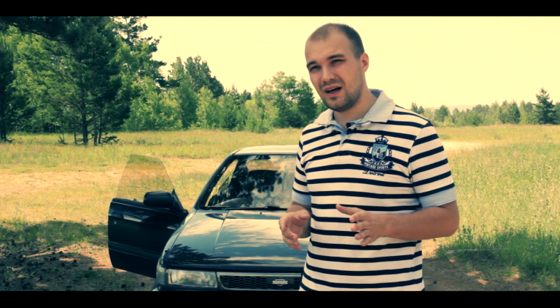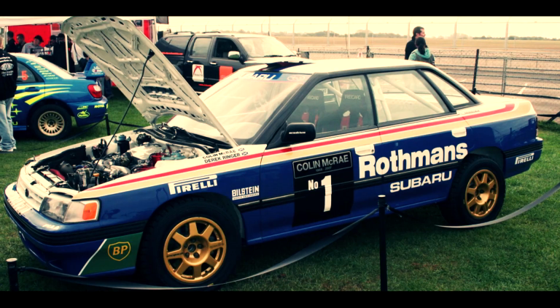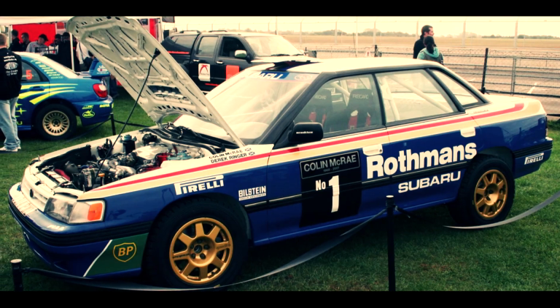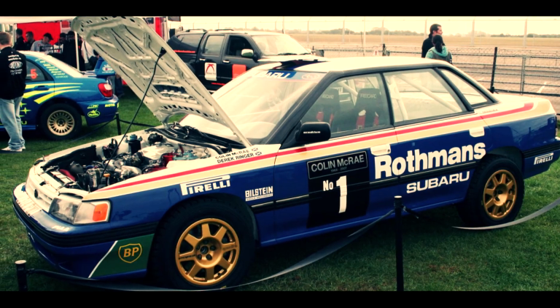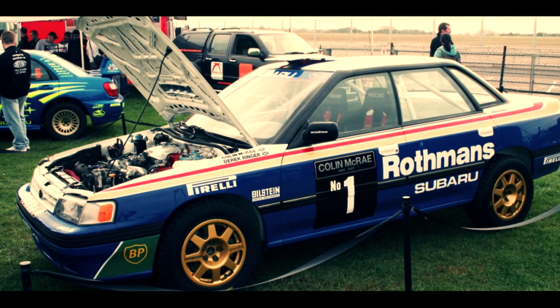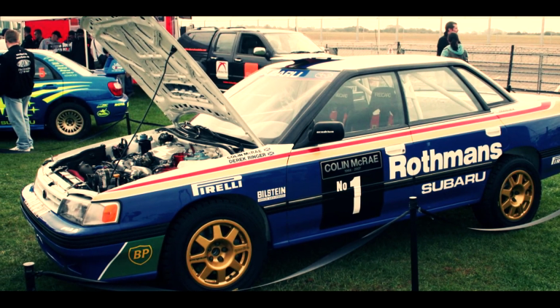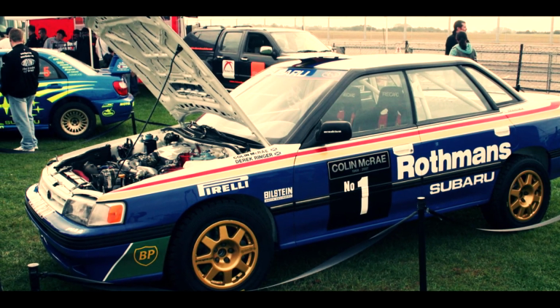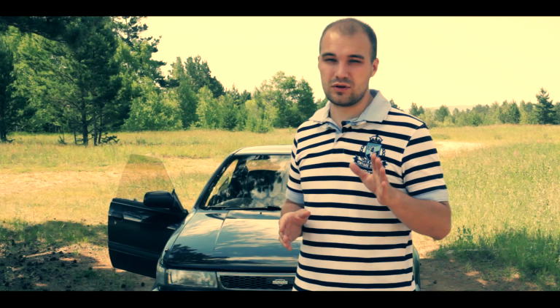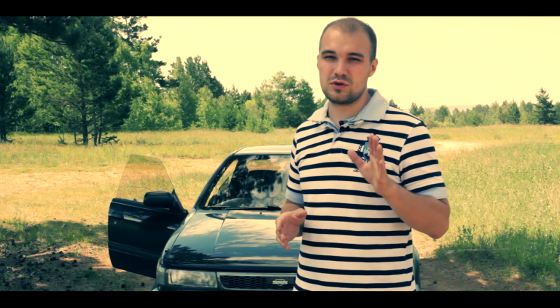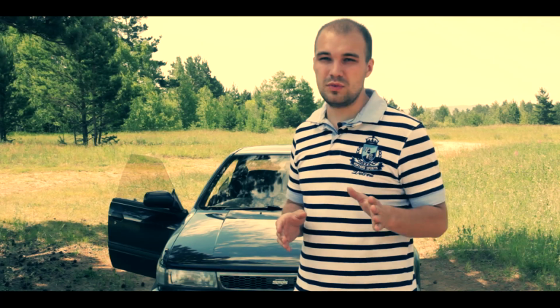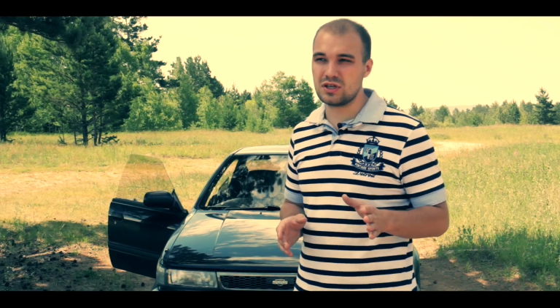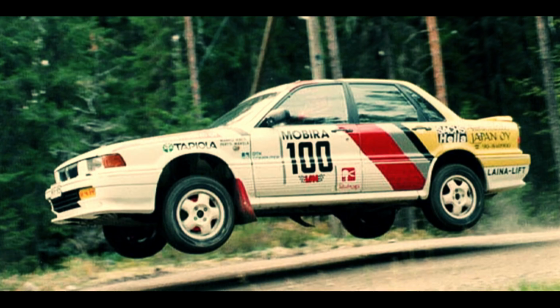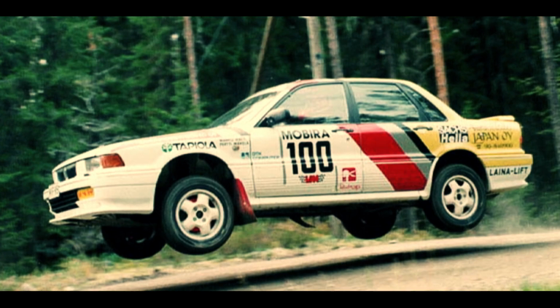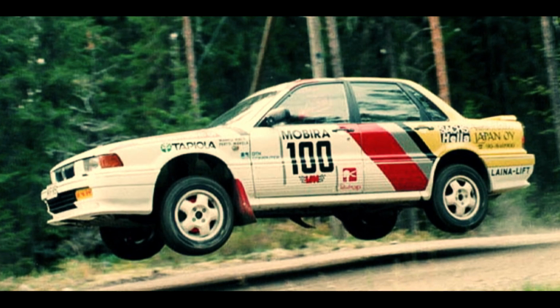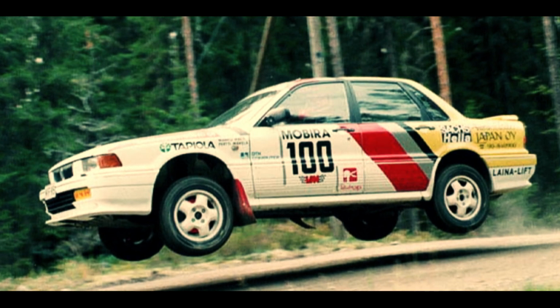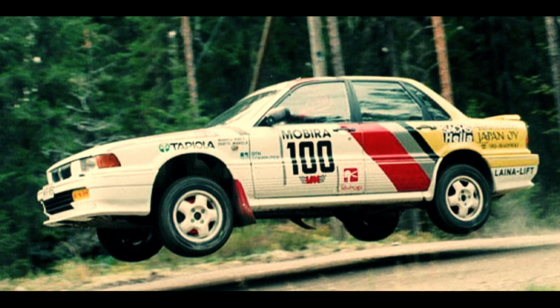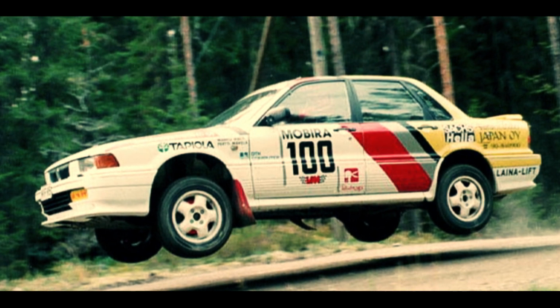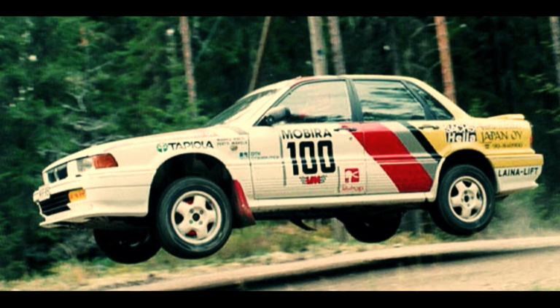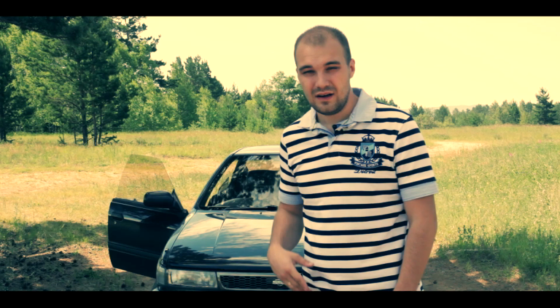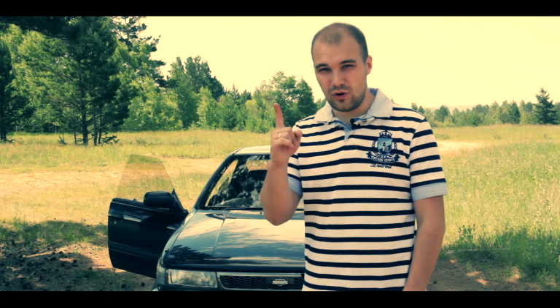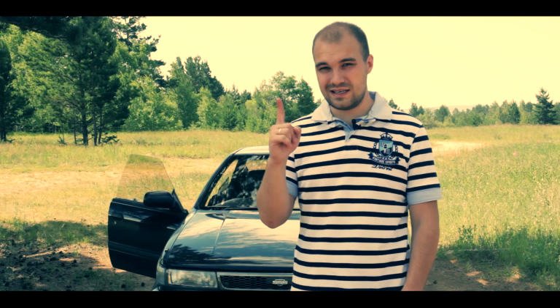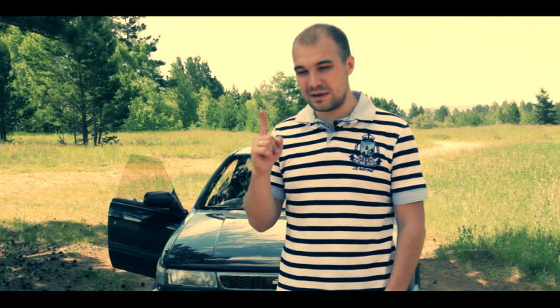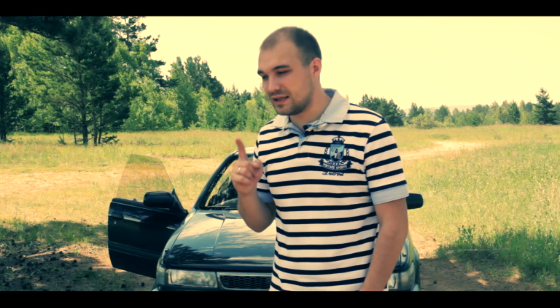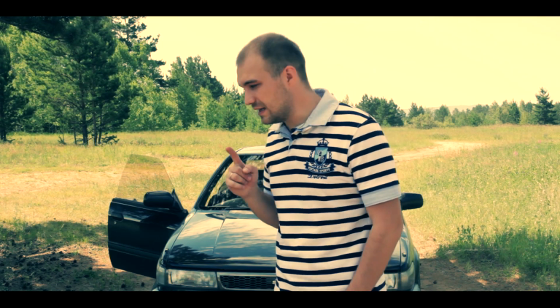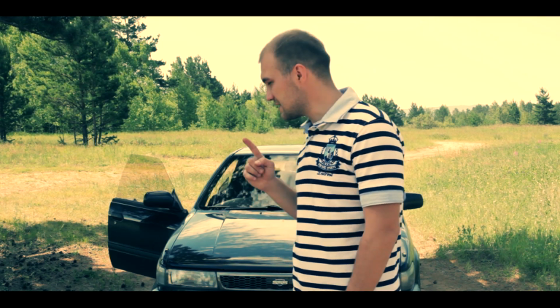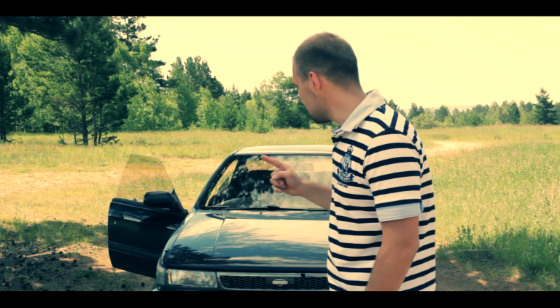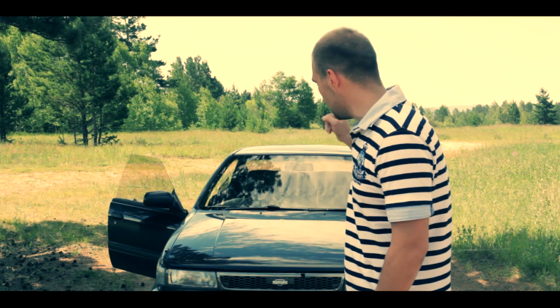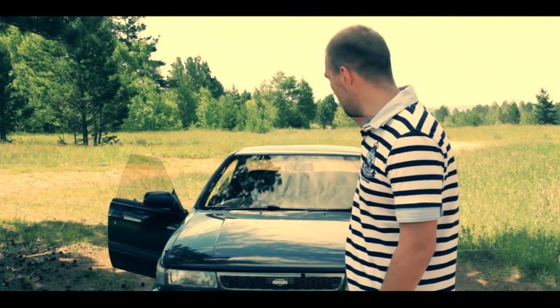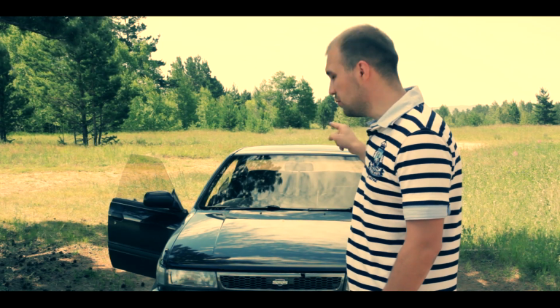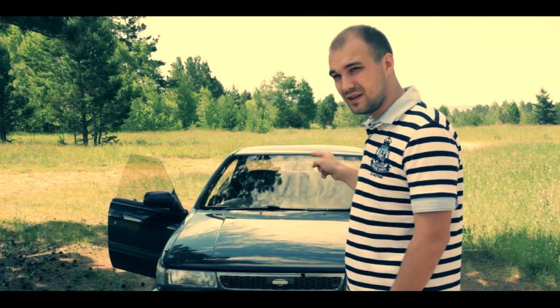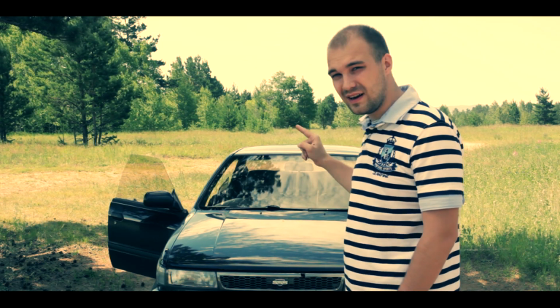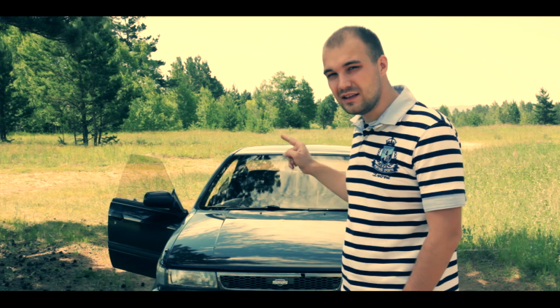Before the Impreza, Subaru used the Legacy RS. And Mitsubishi had the Galant VR4. But if you noticed, I said that the Bluebird was also rallying — the SSS-R version.